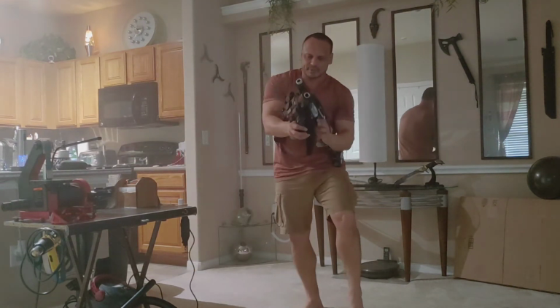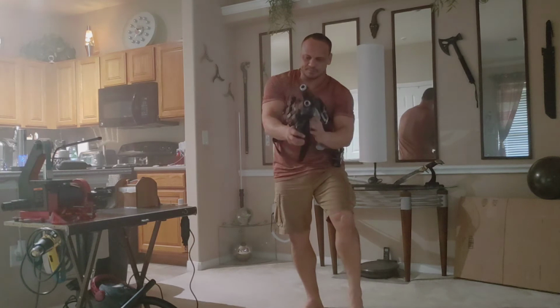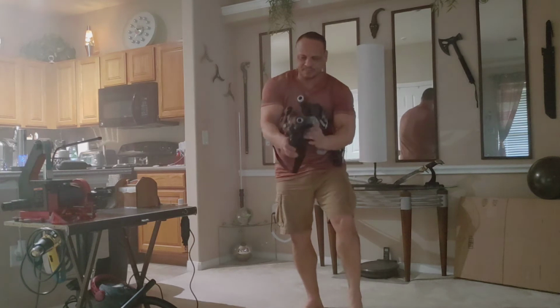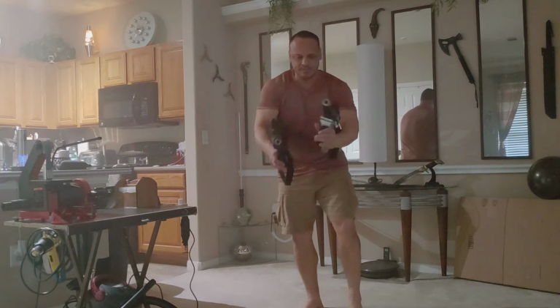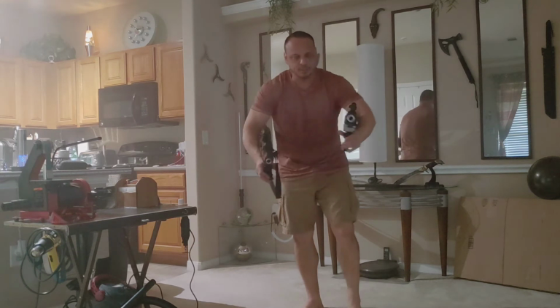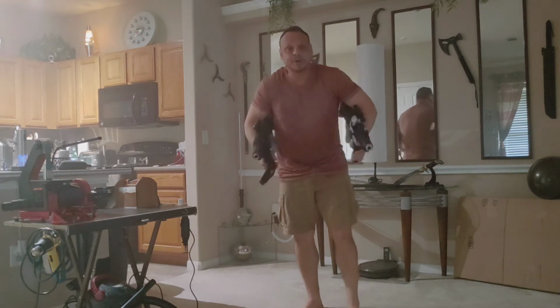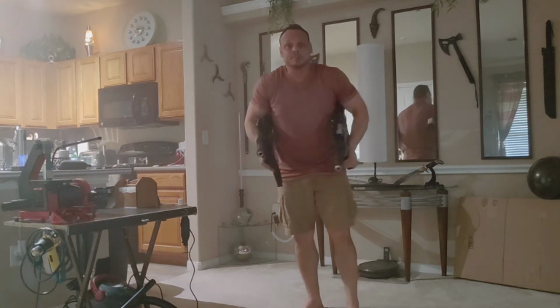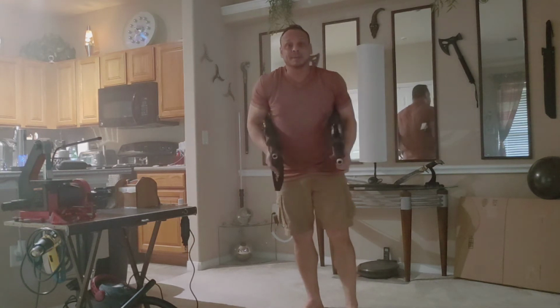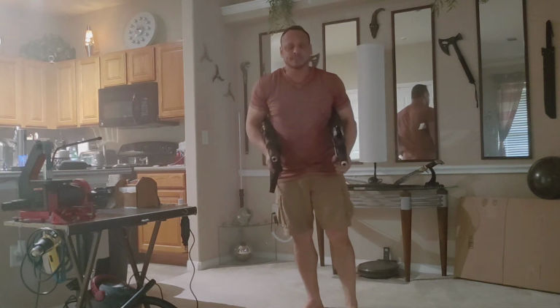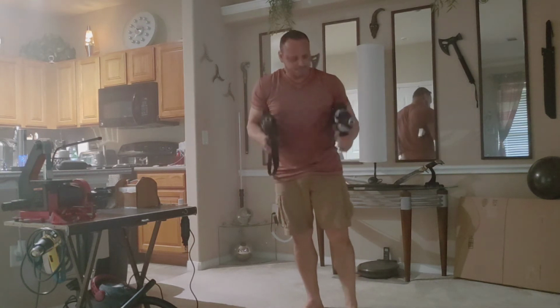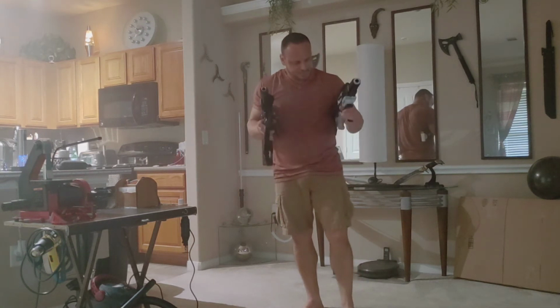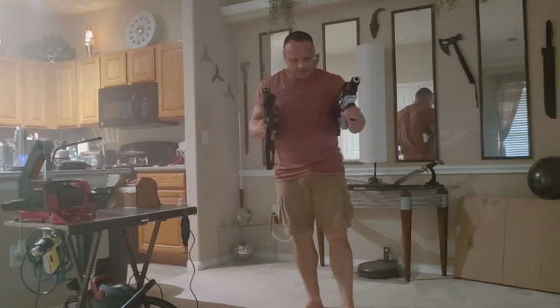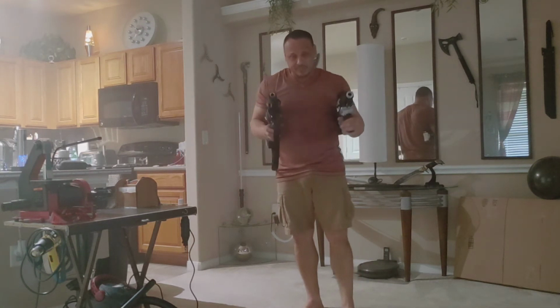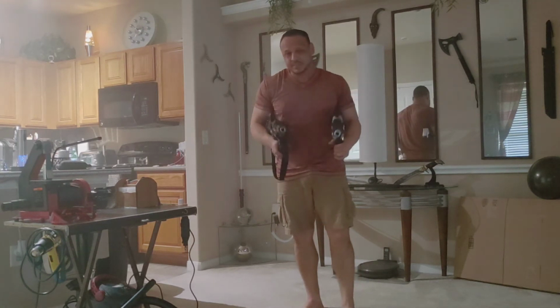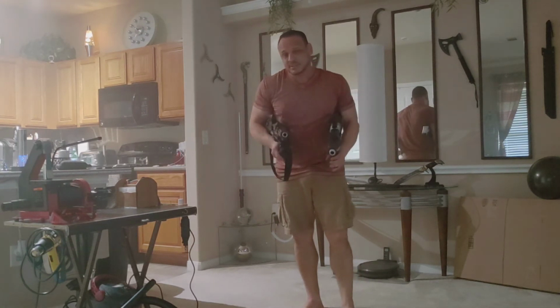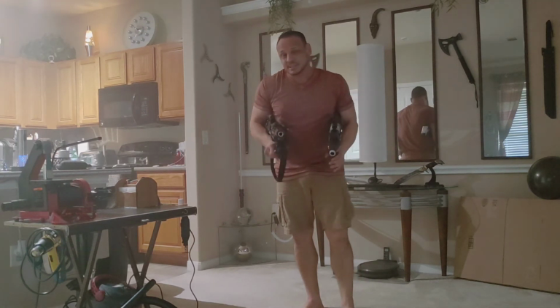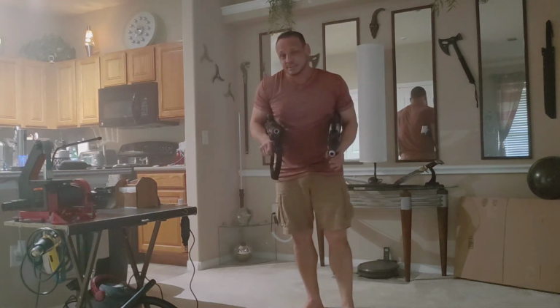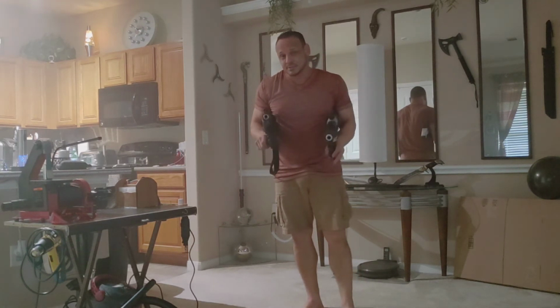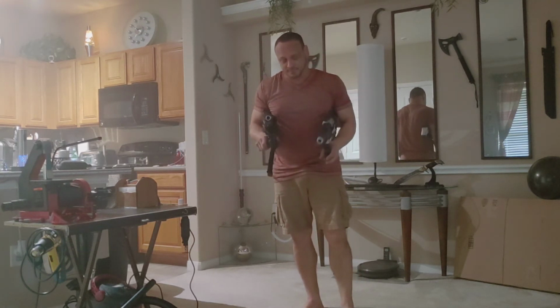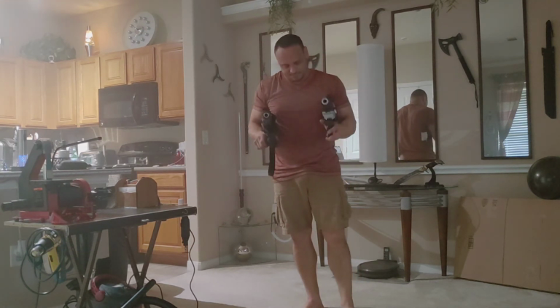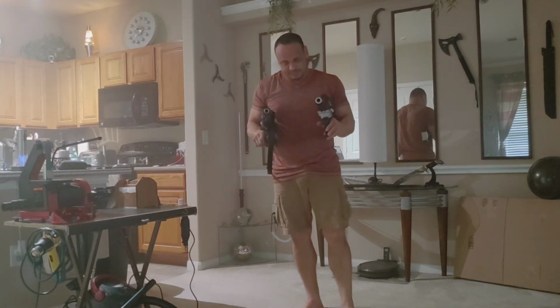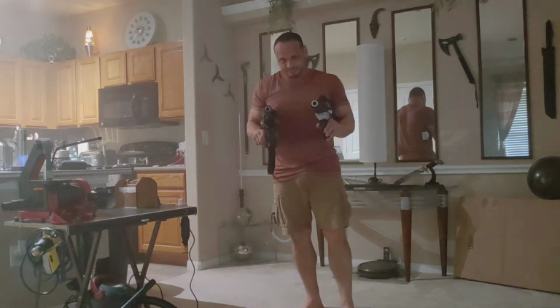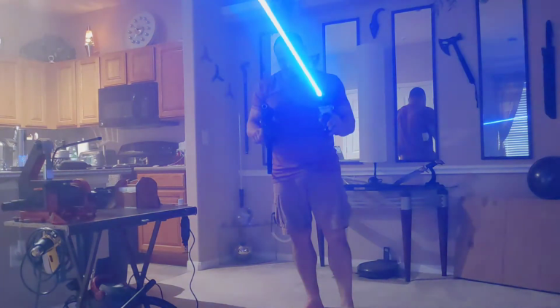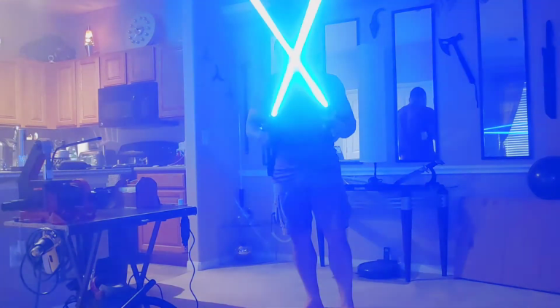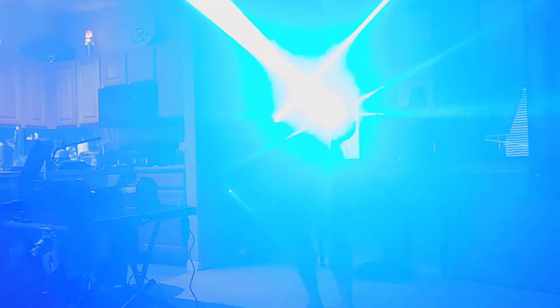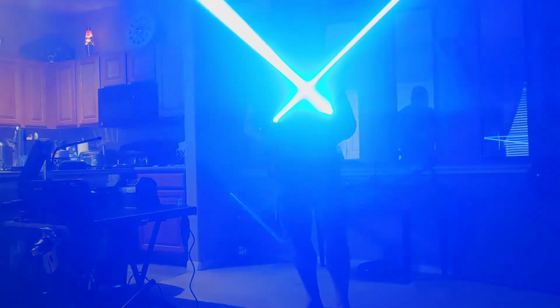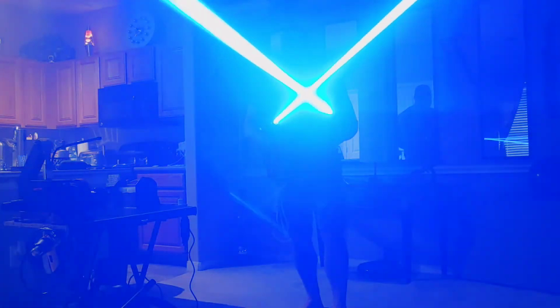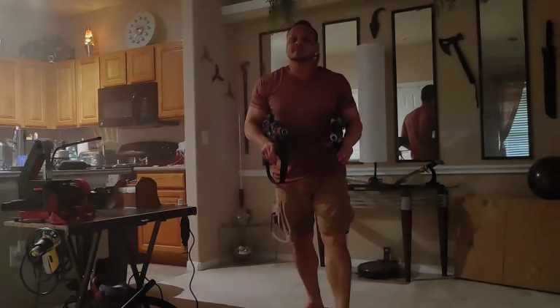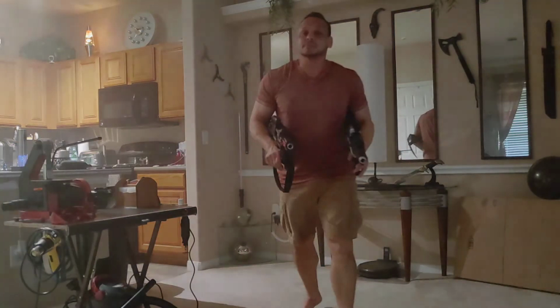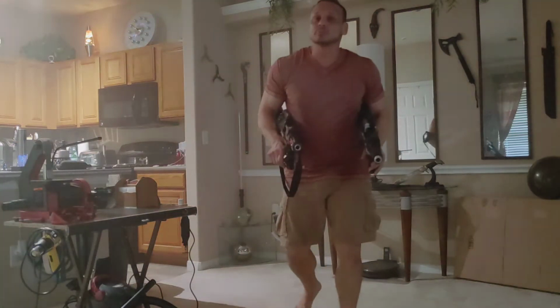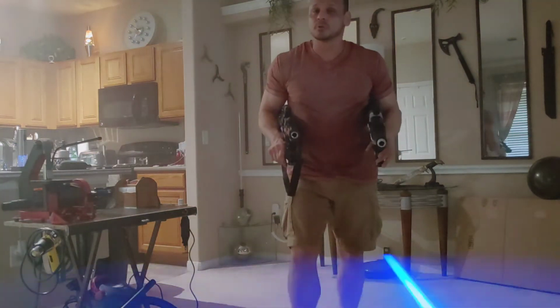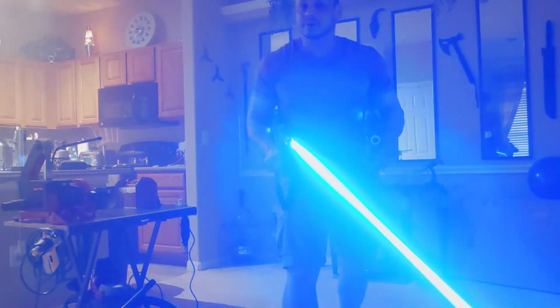I'm getting a little bit better at making these. Maybe I have to start selling them or something. Stay tuned for more to come.